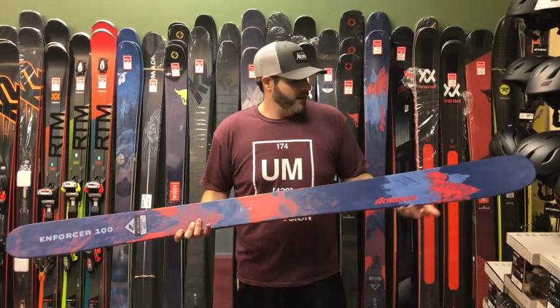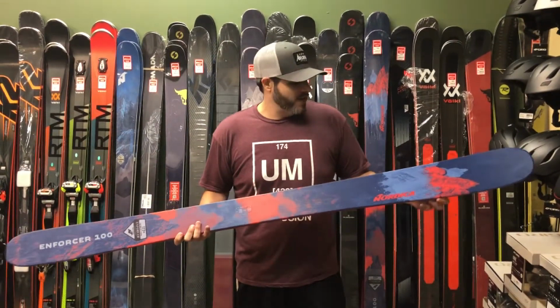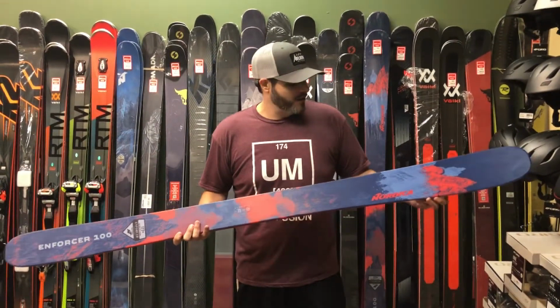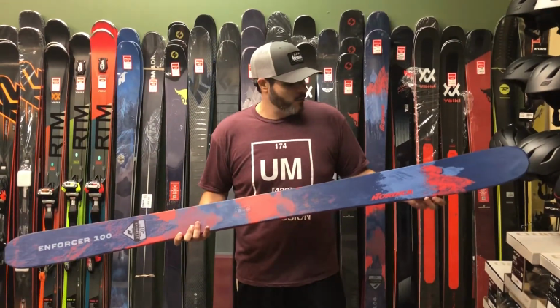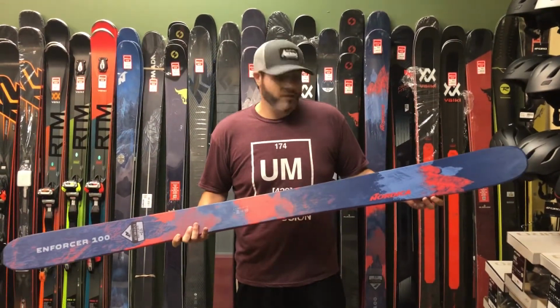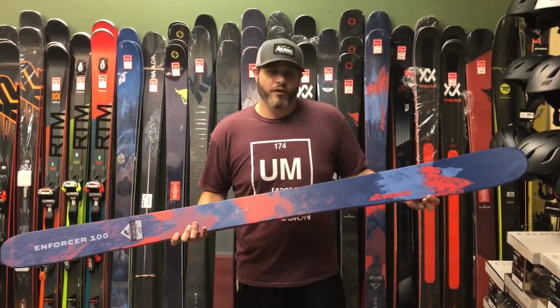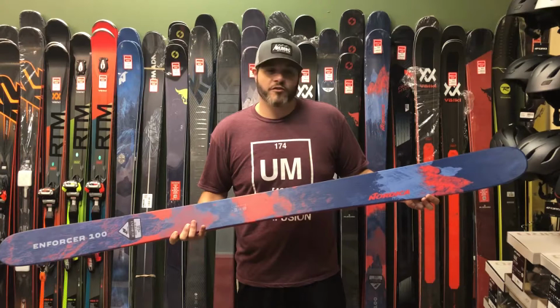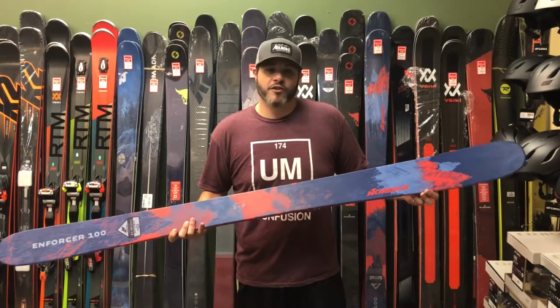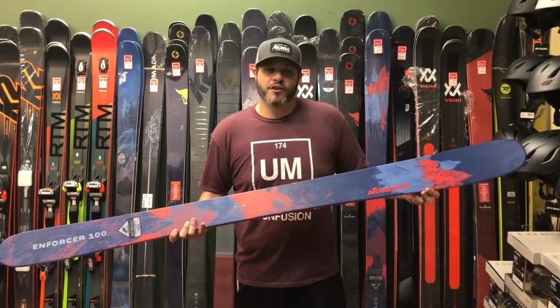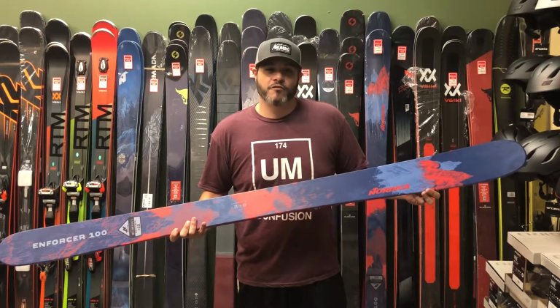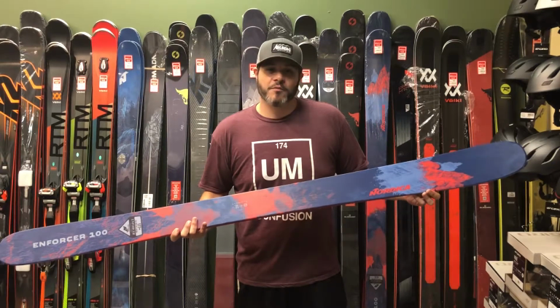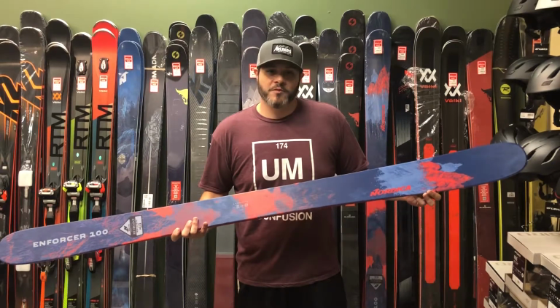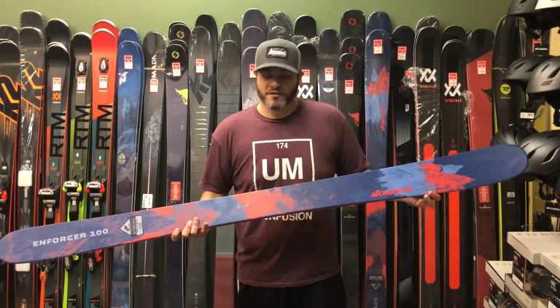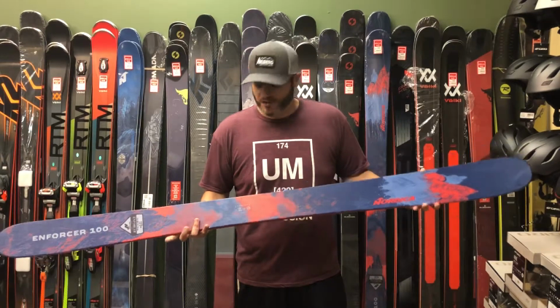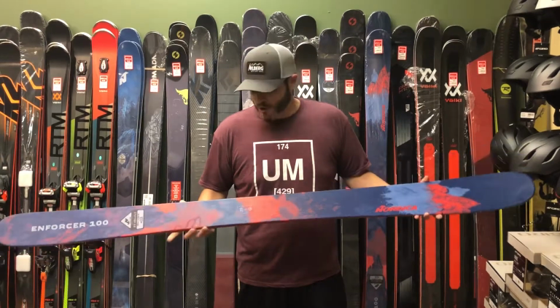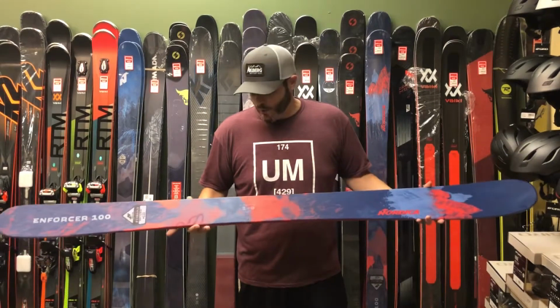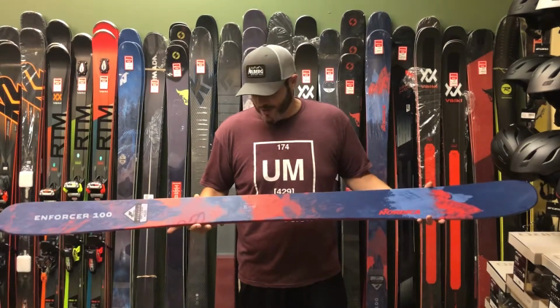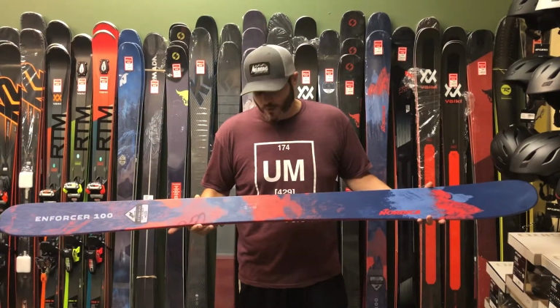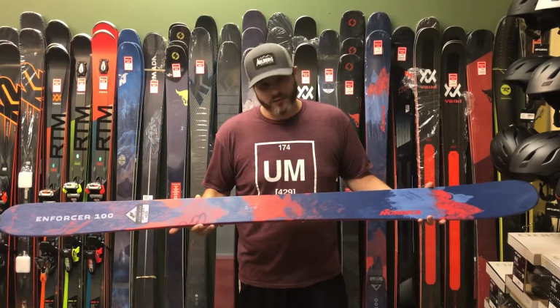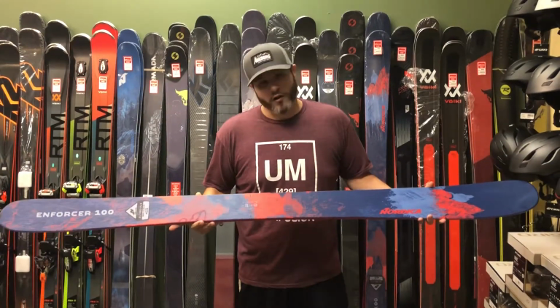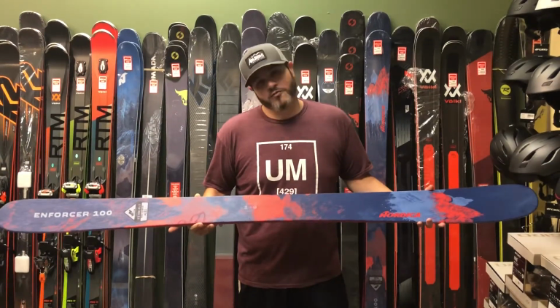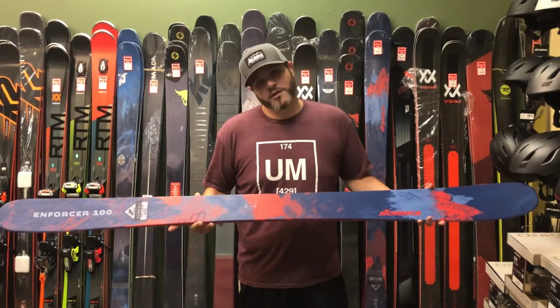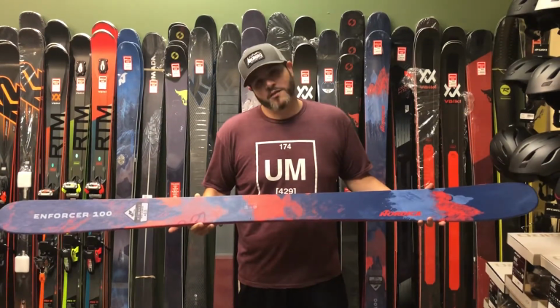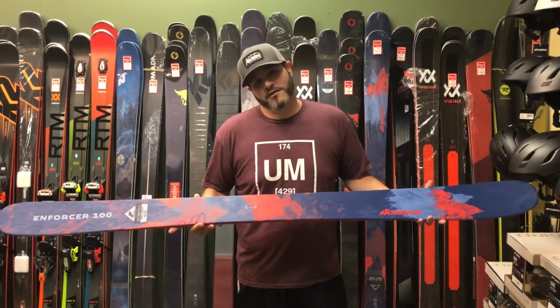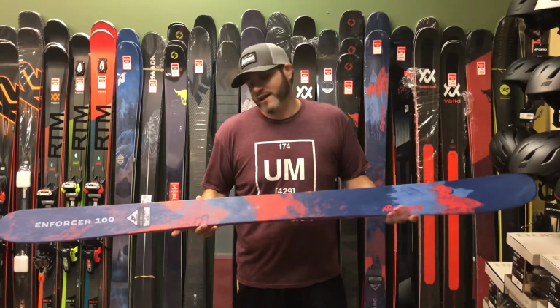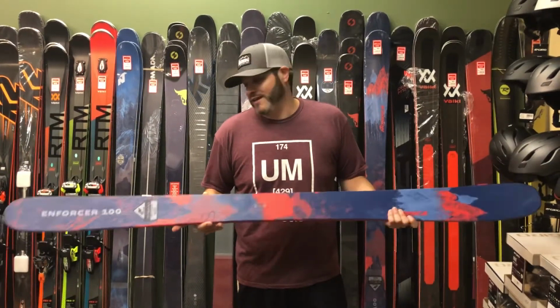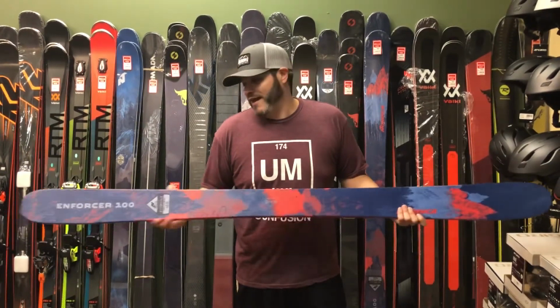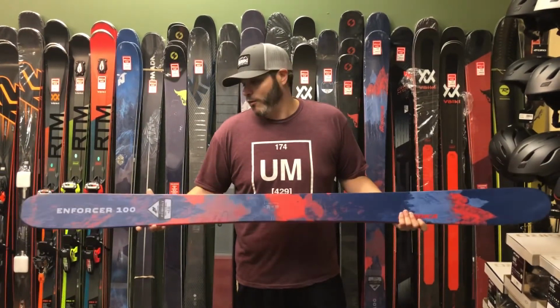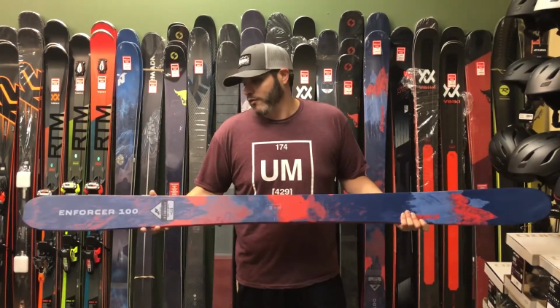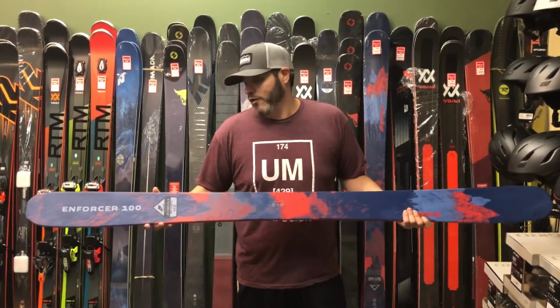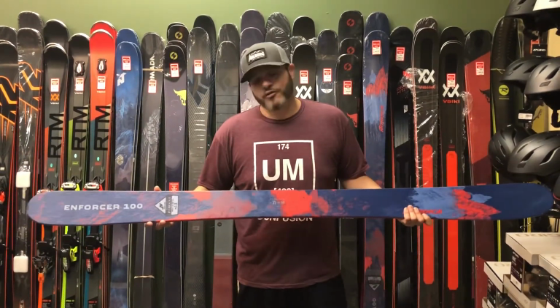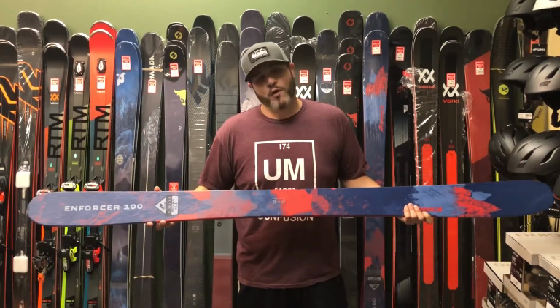It's got a tip width of 133mm, a waist width of 100mm, and a tail width of 121mm.